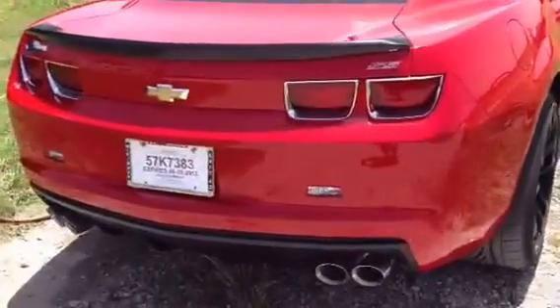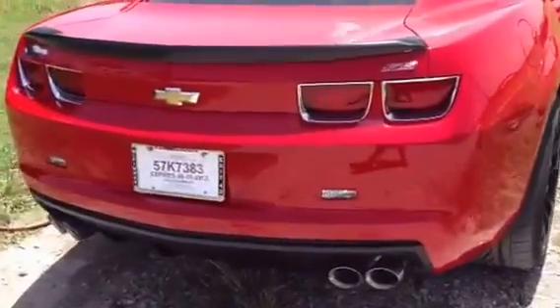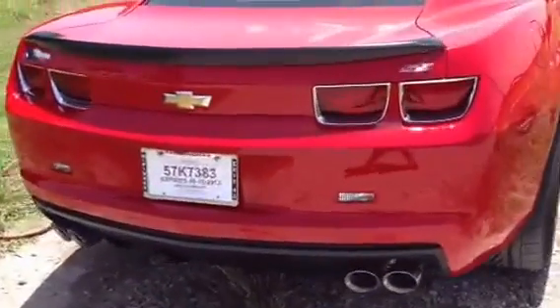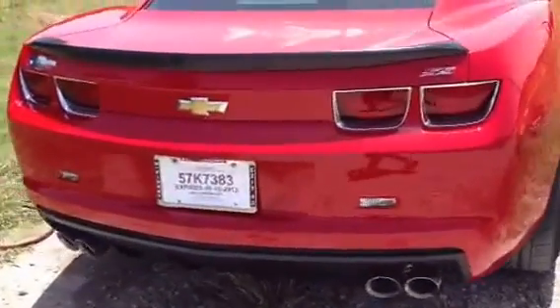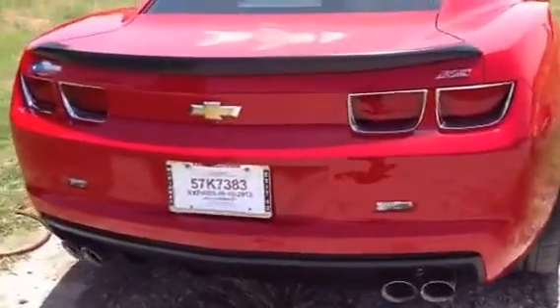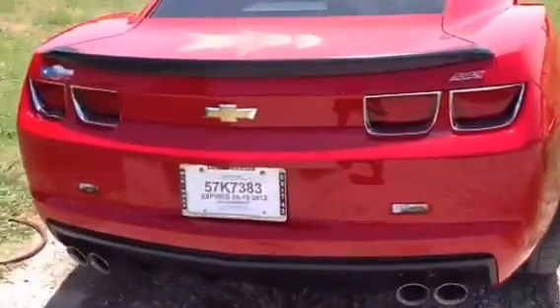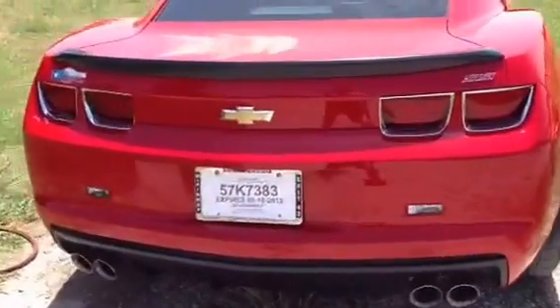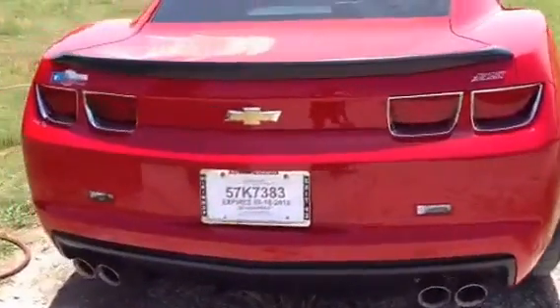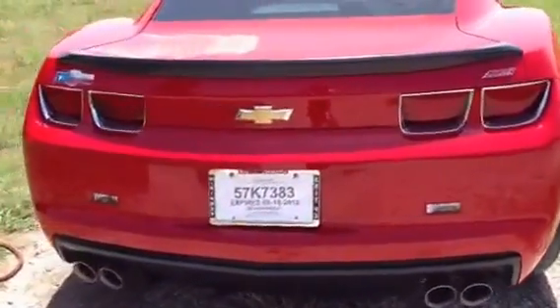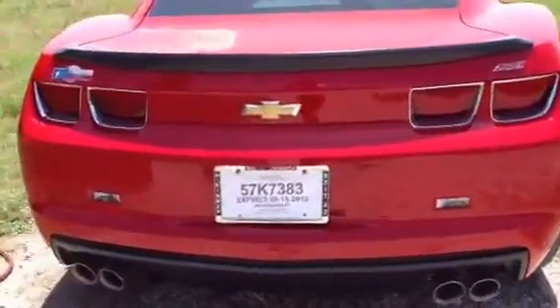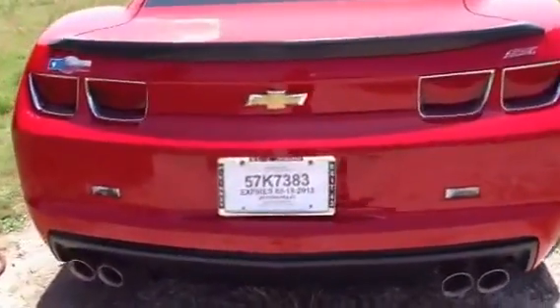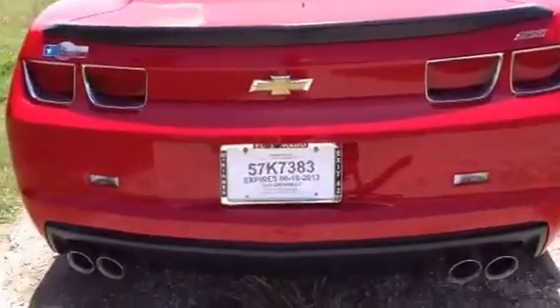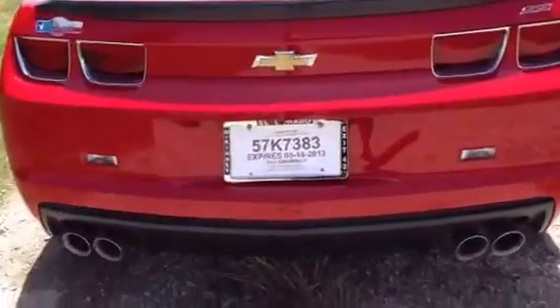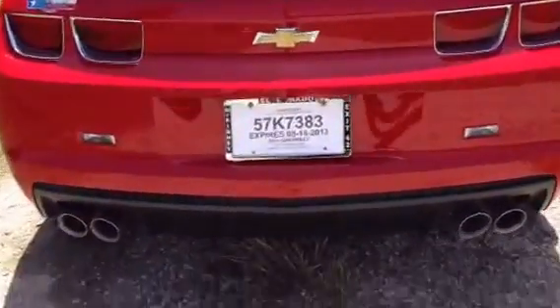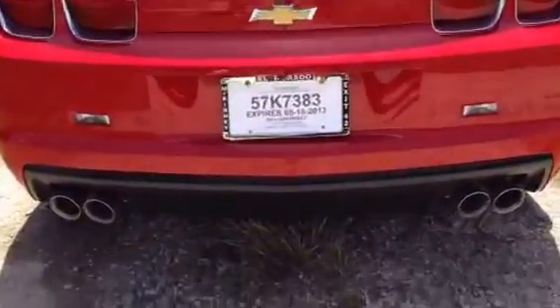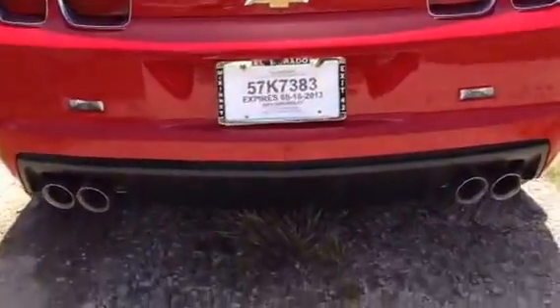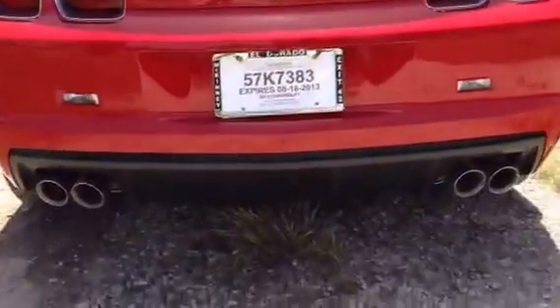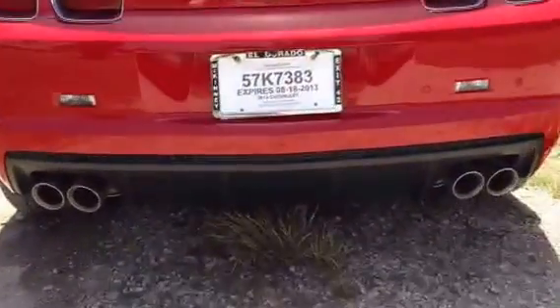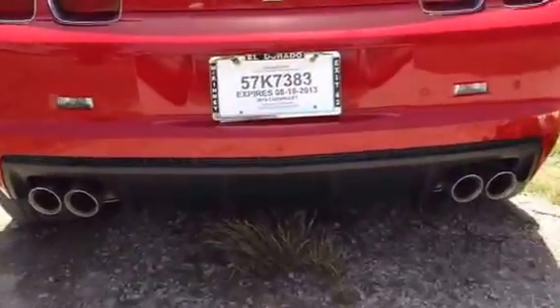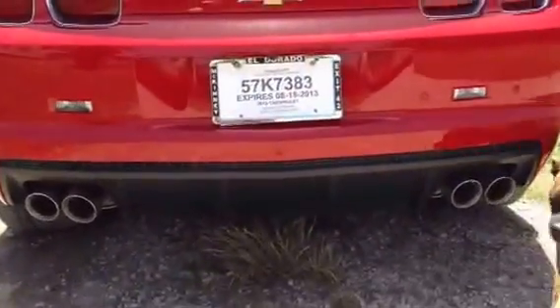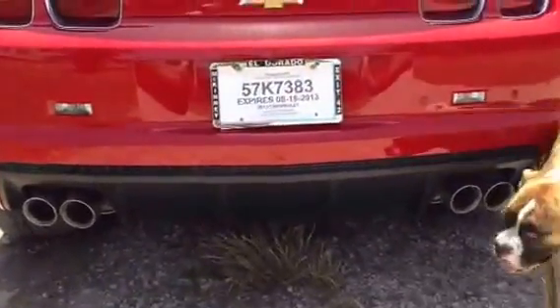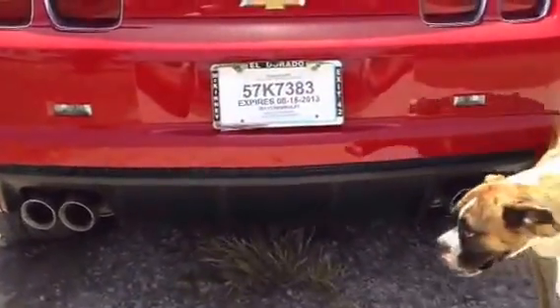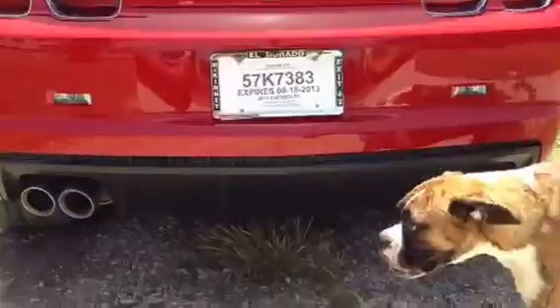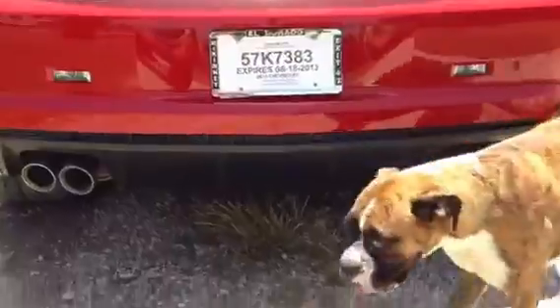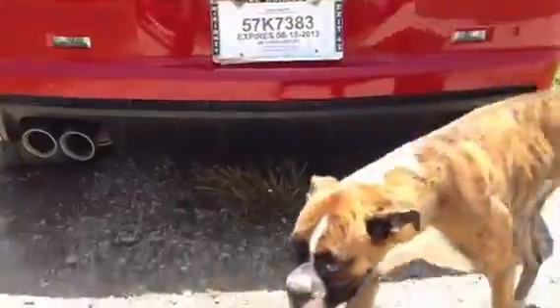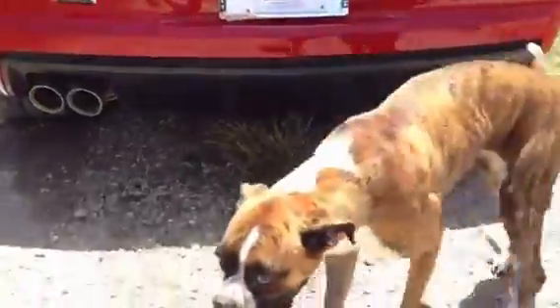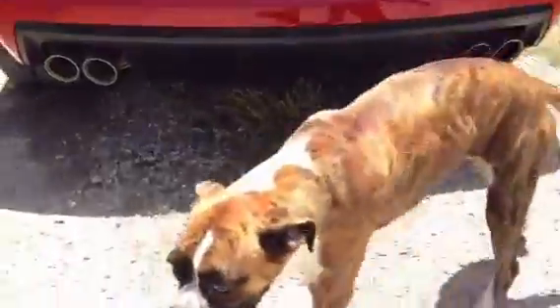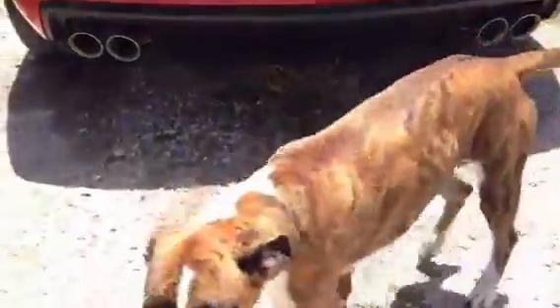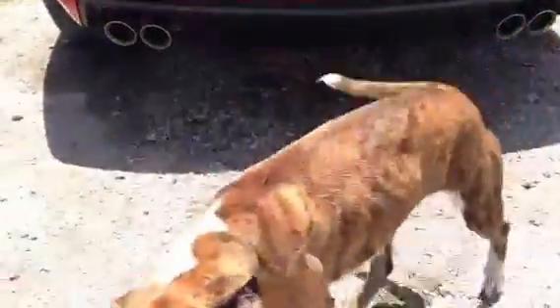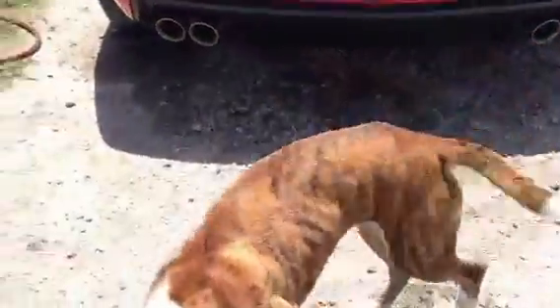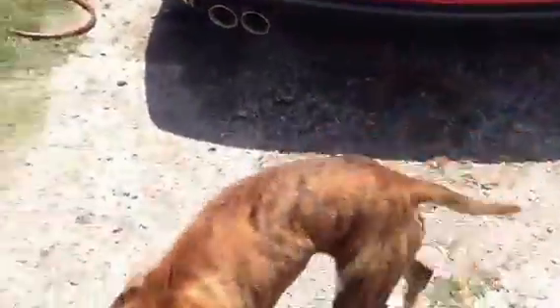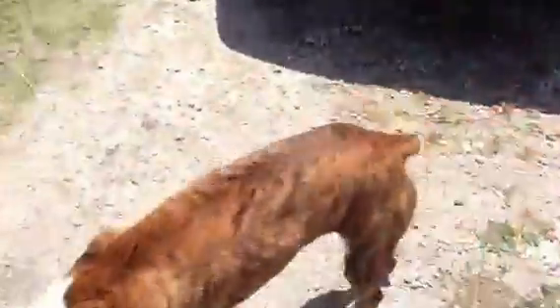It's got the dual mode exhaust, apparently the diamond.